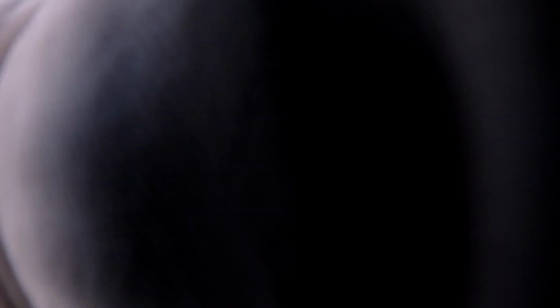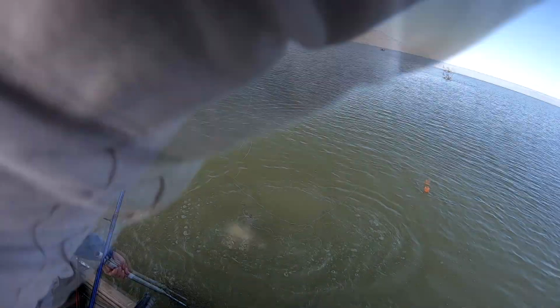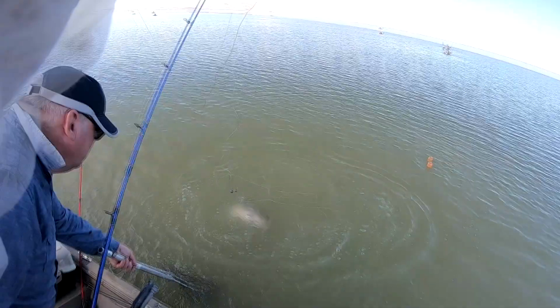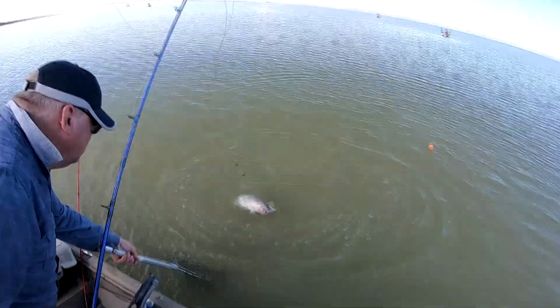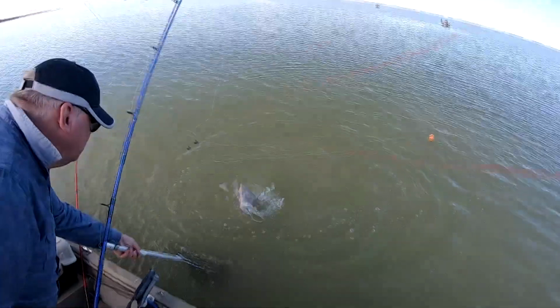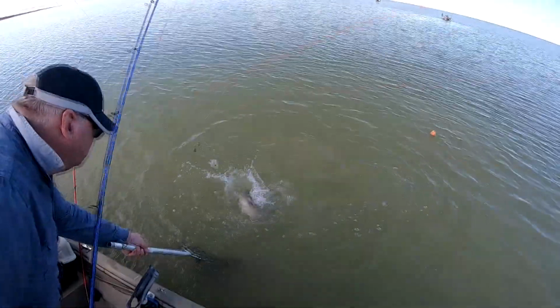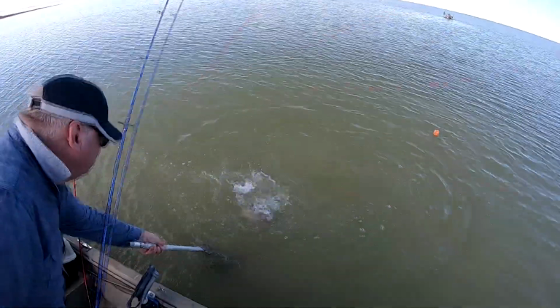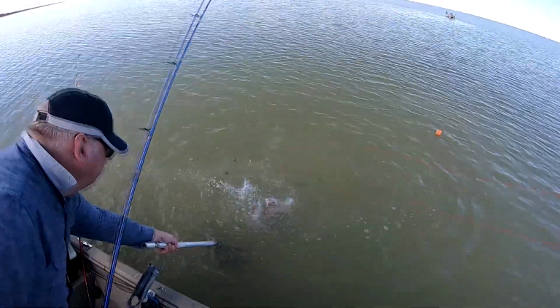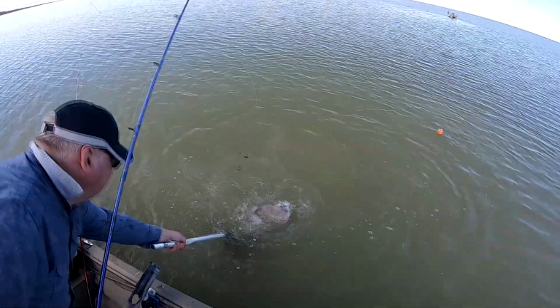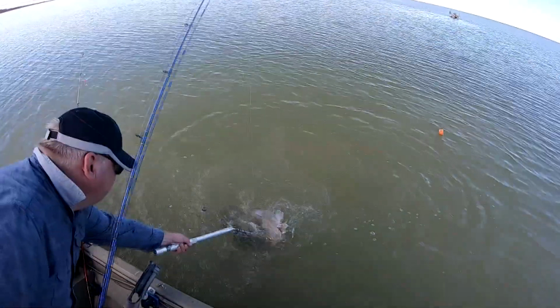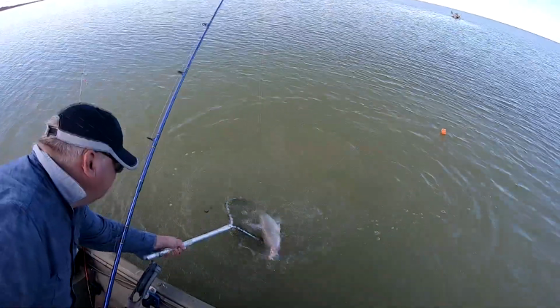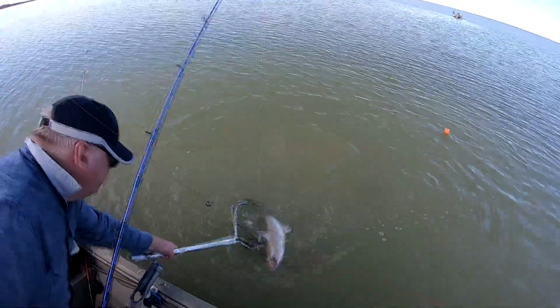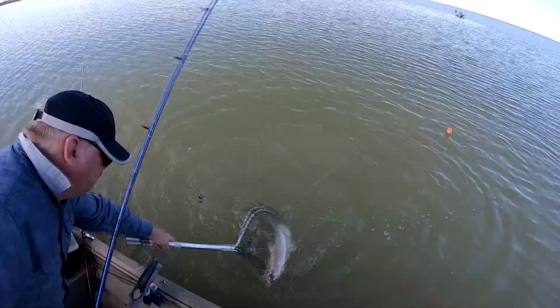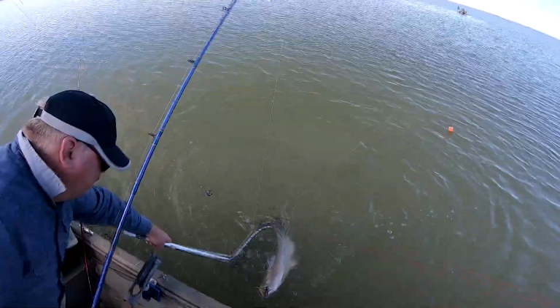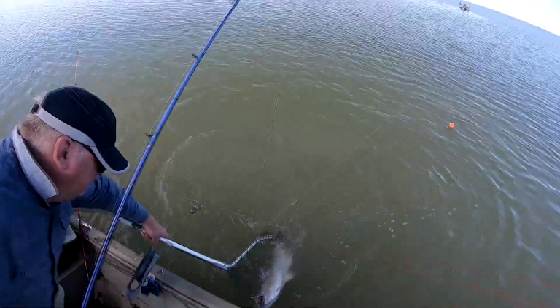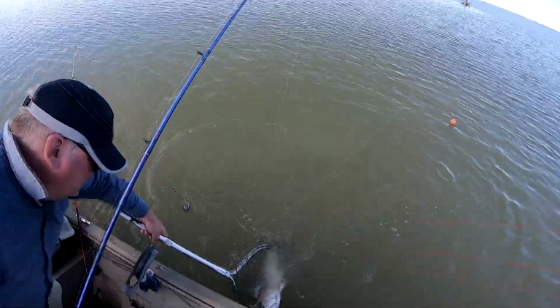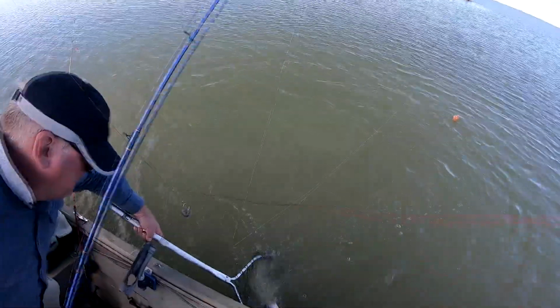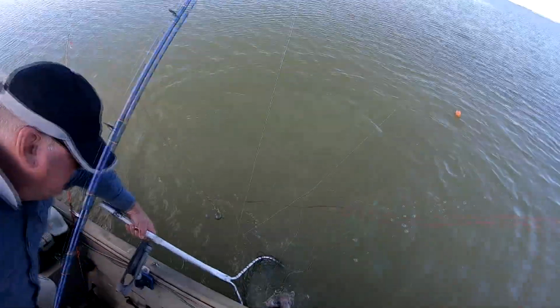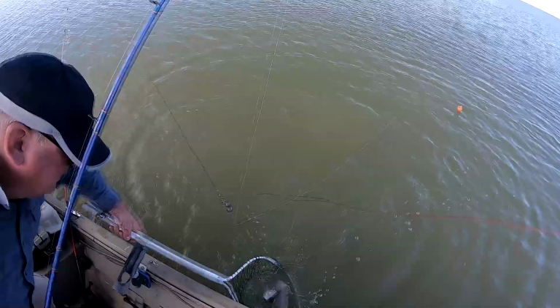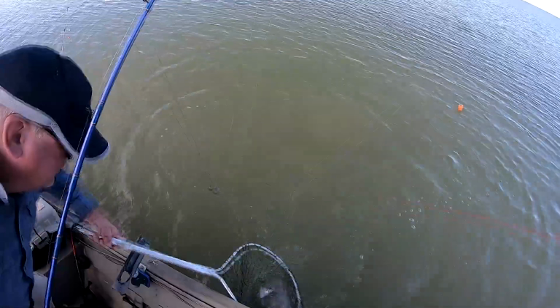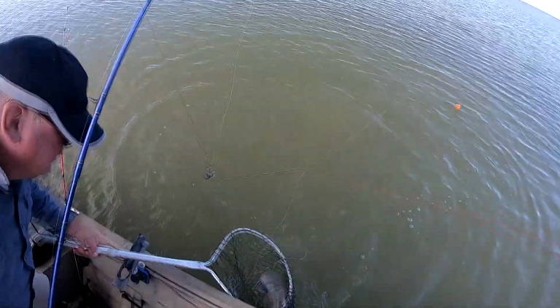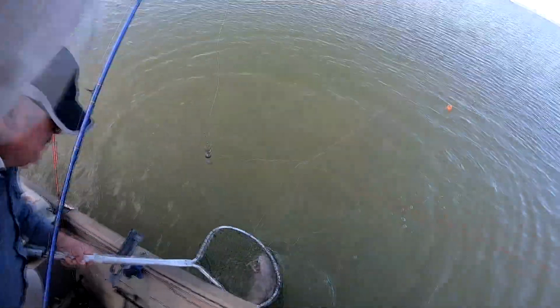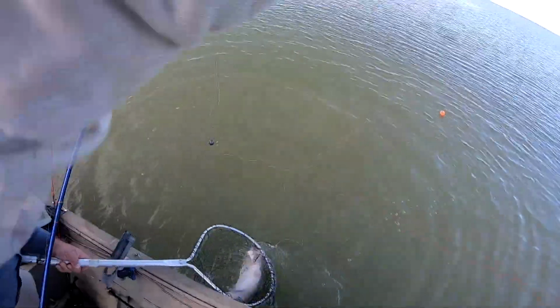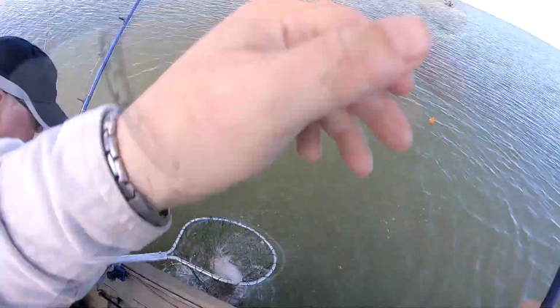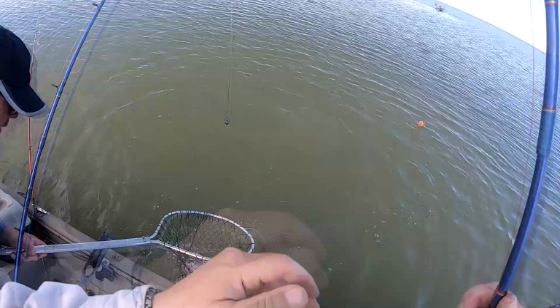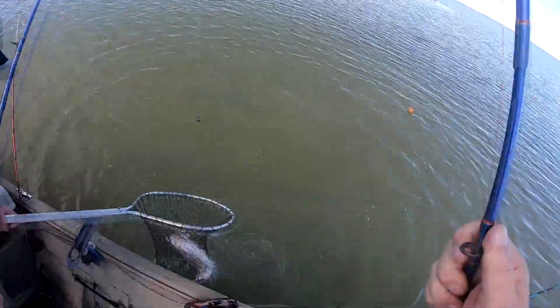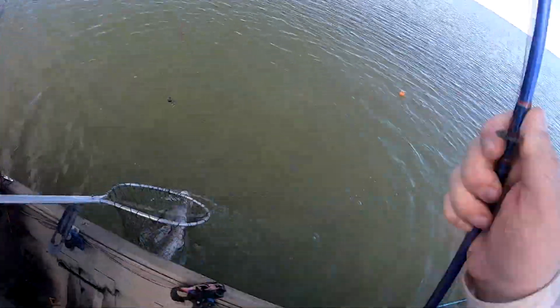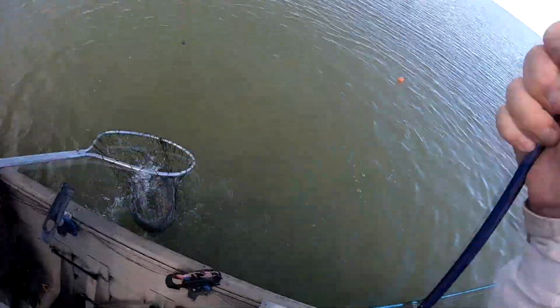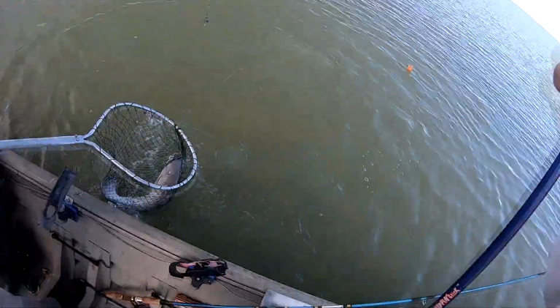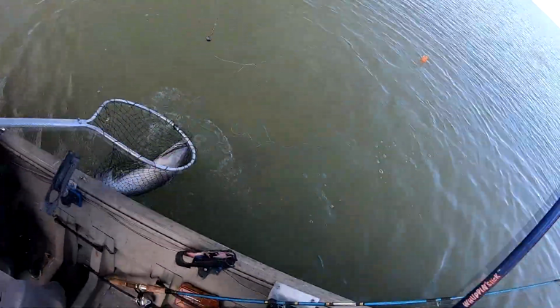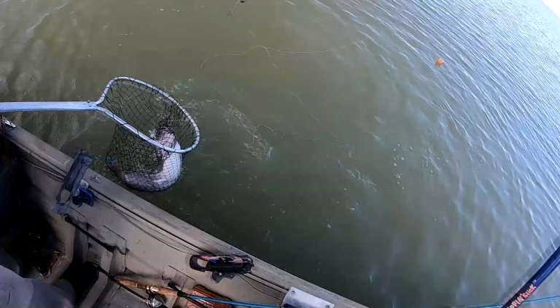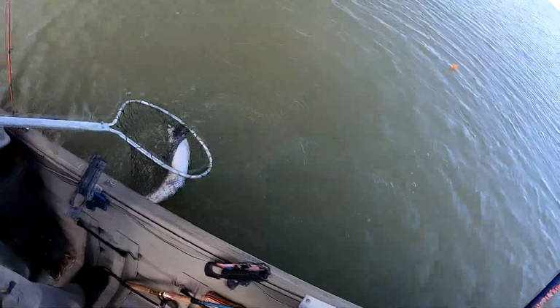The boat. We'll deal with the tangle later. Nice. That's a good fish.